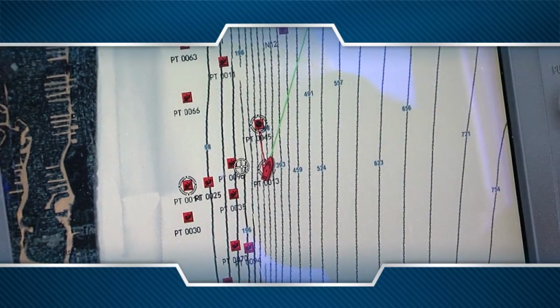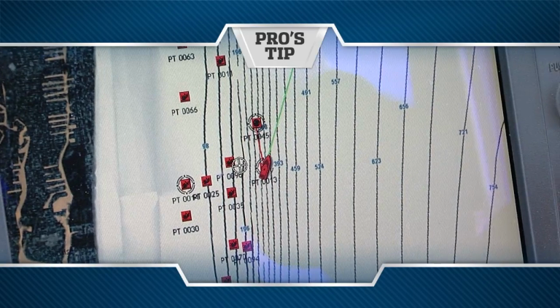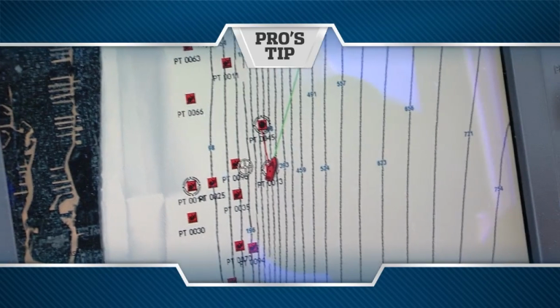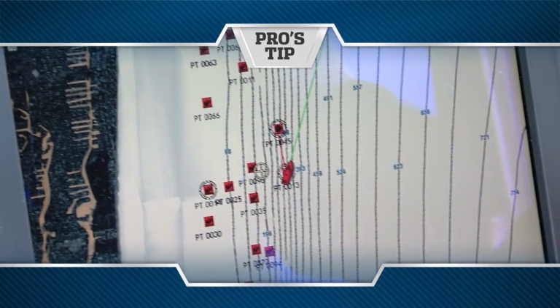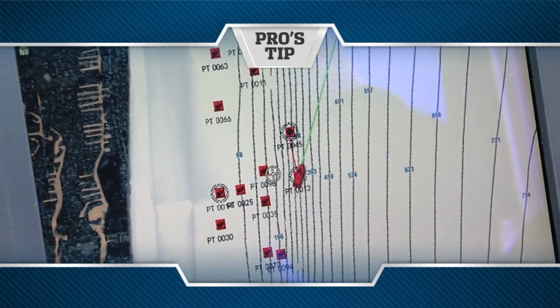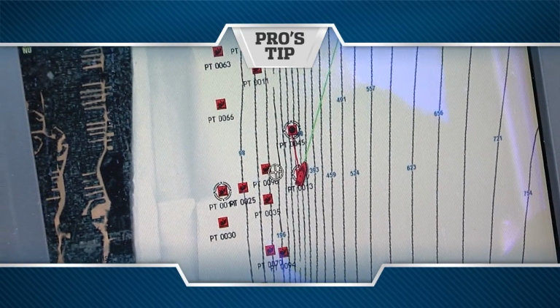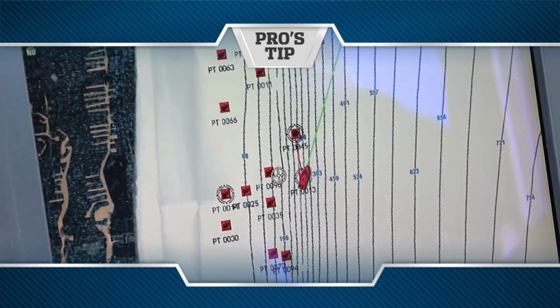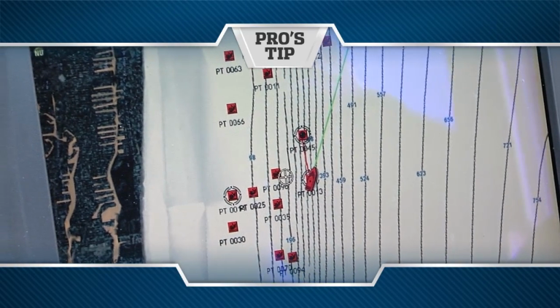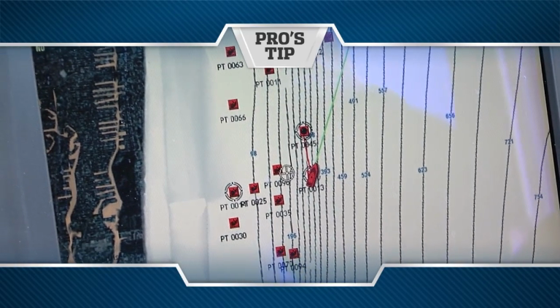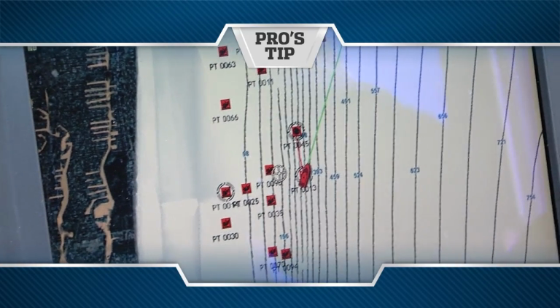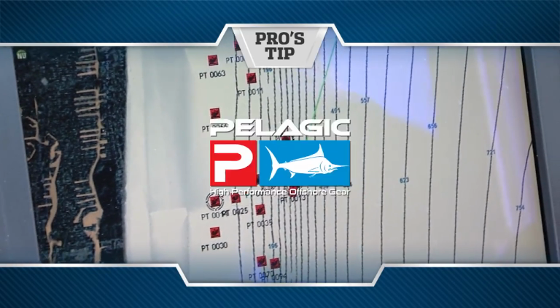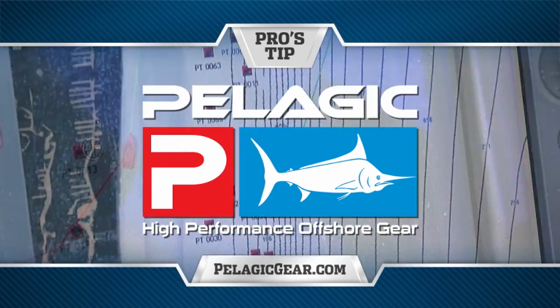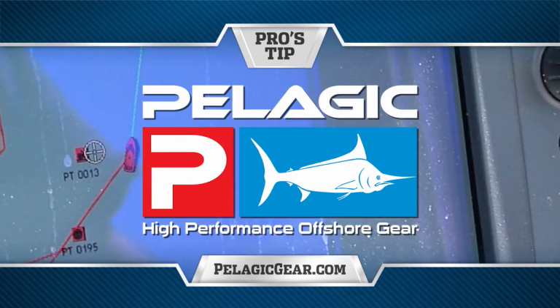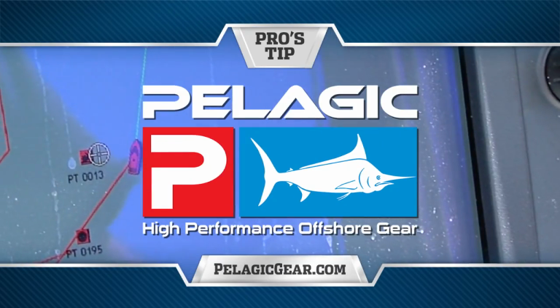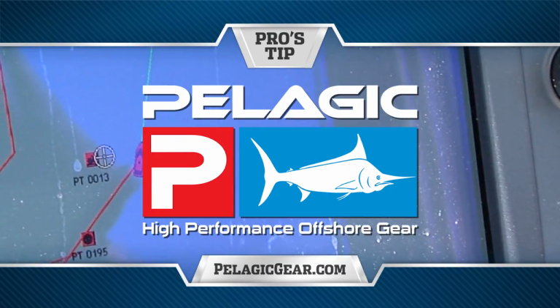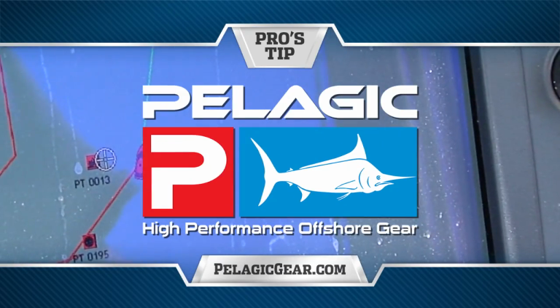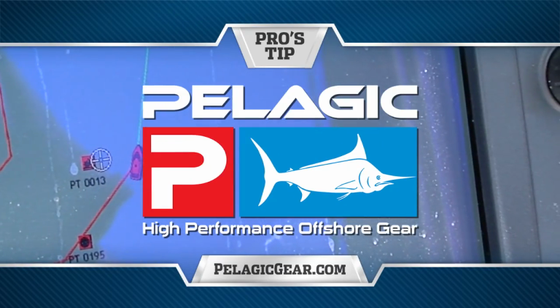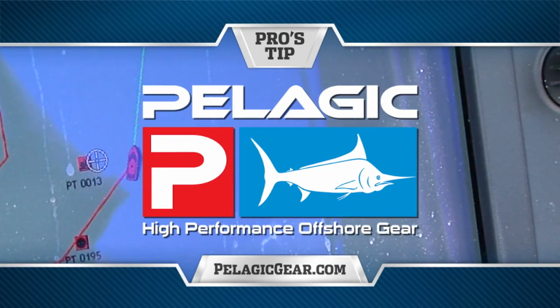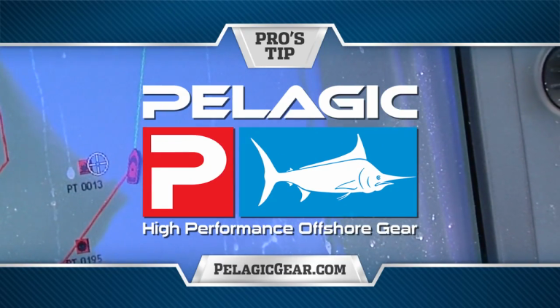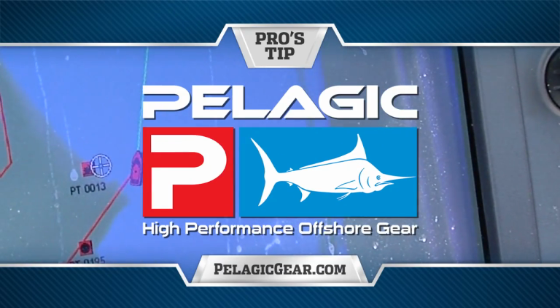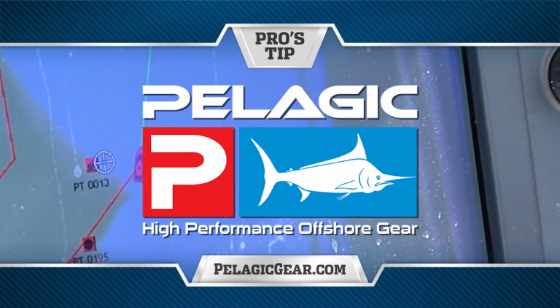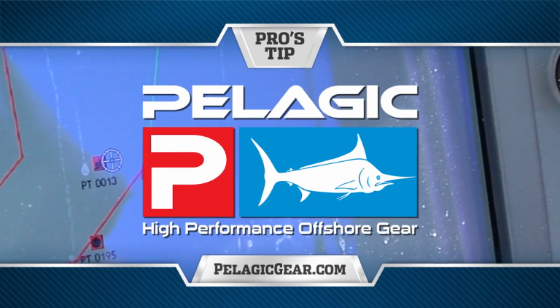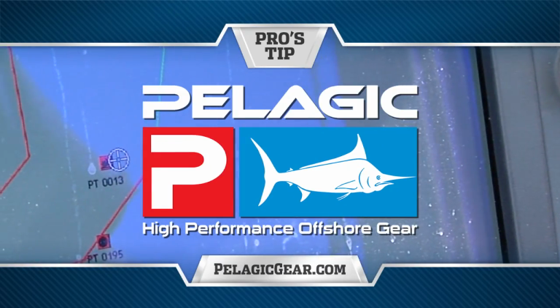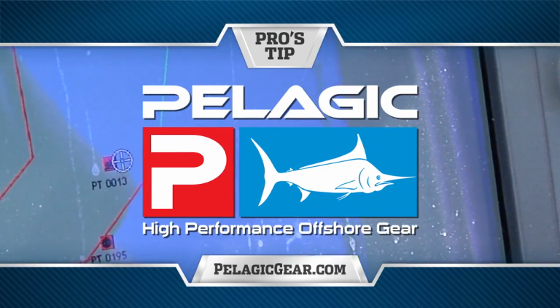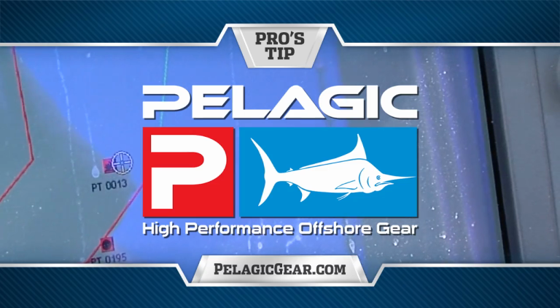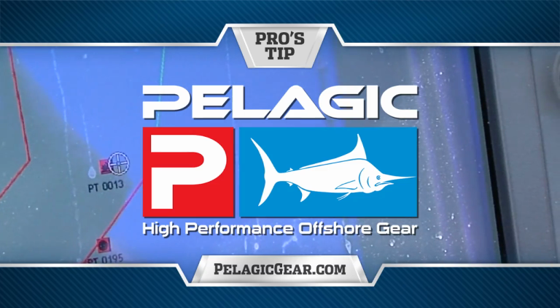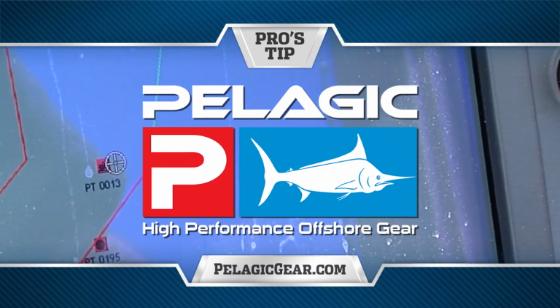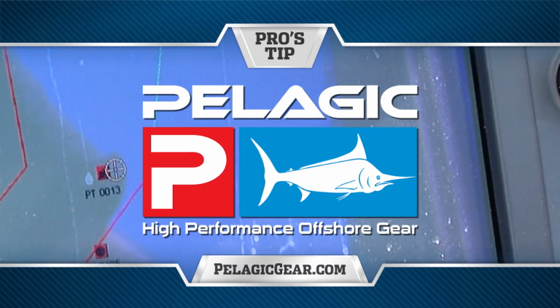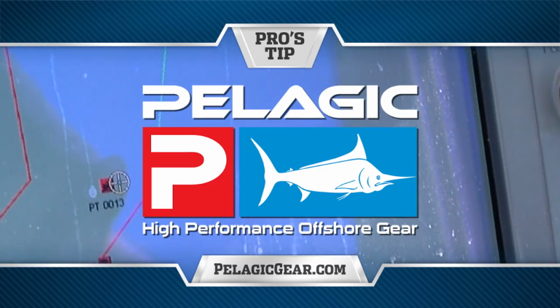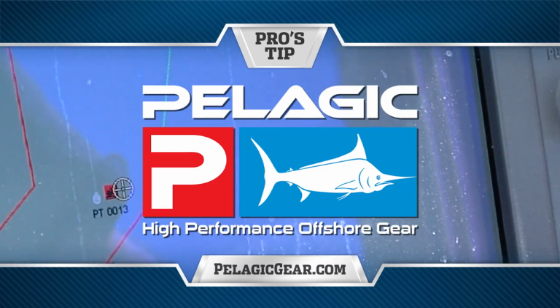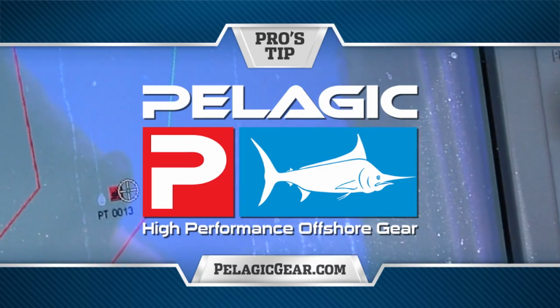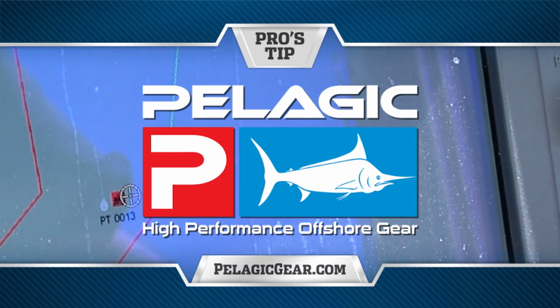Pro's Tip, presented by Pelagic High Performance Offshore Gear, official apparel of Florida Sport Fishing TV.